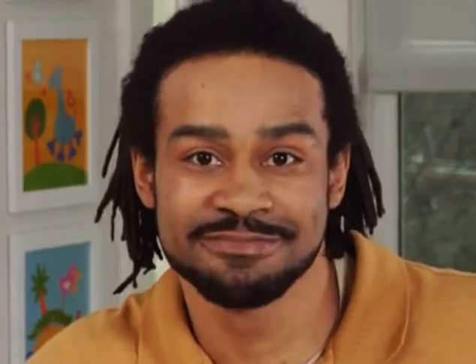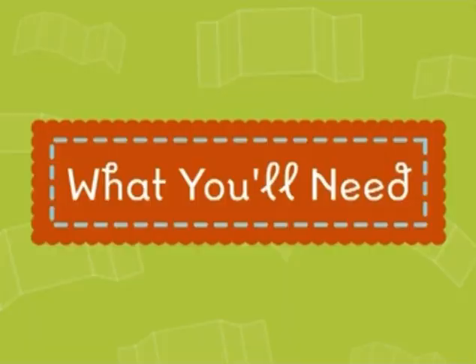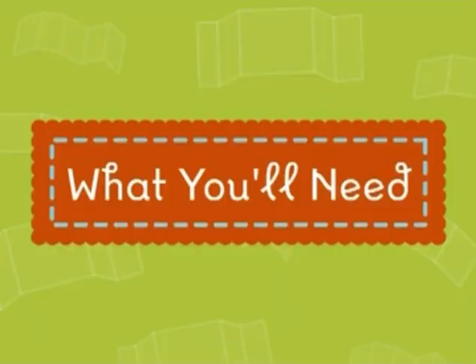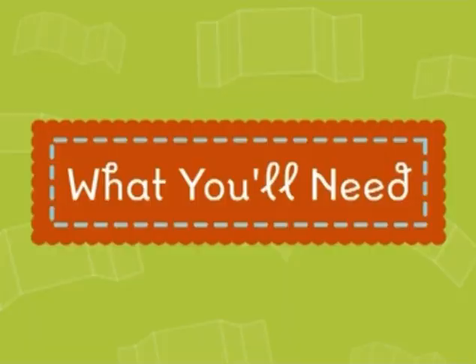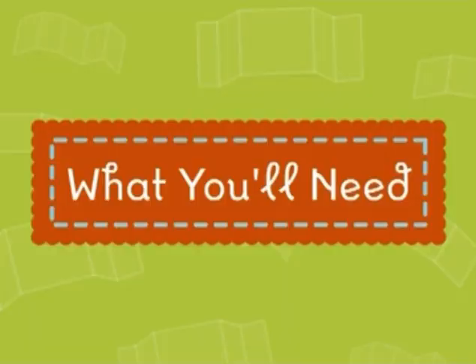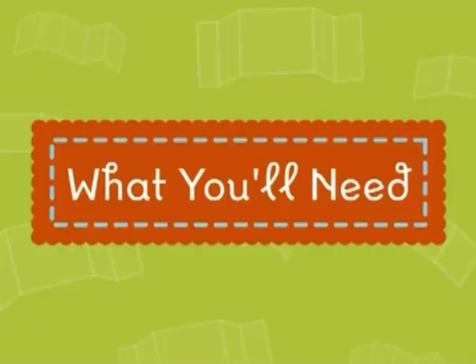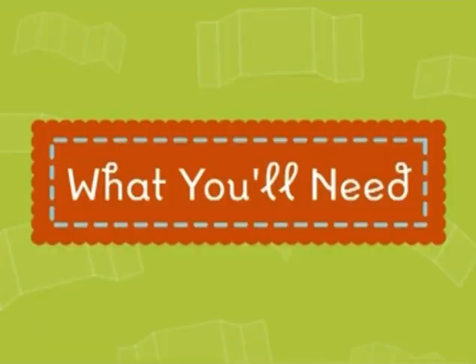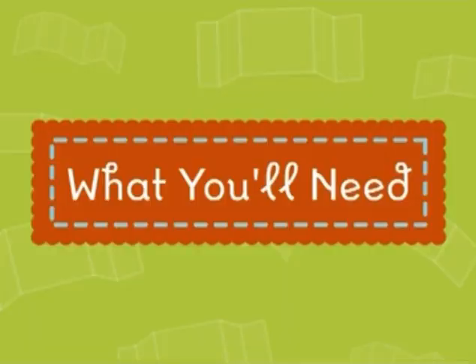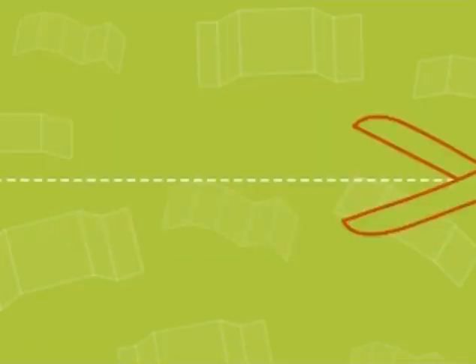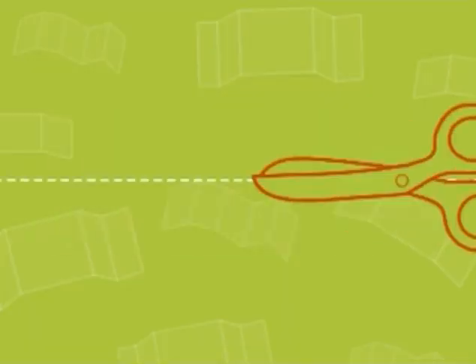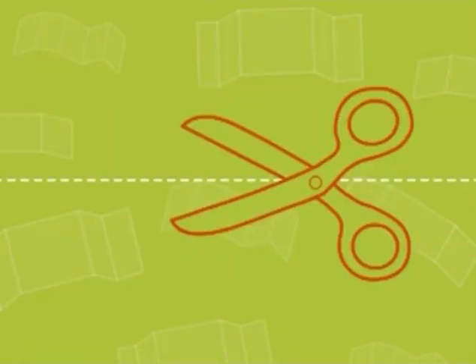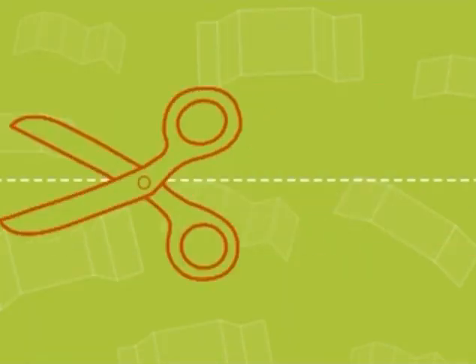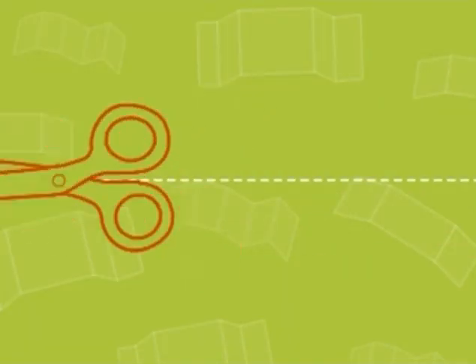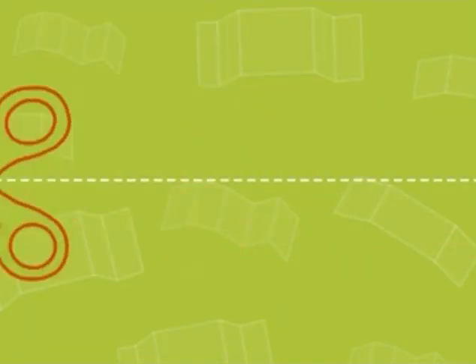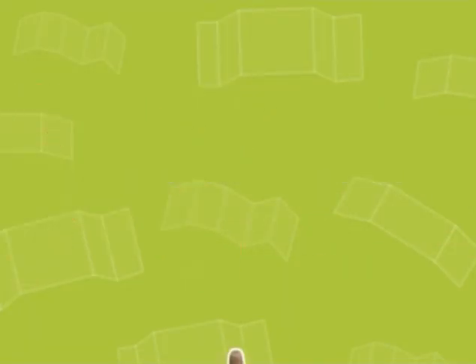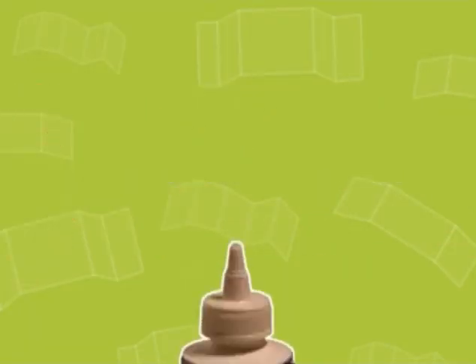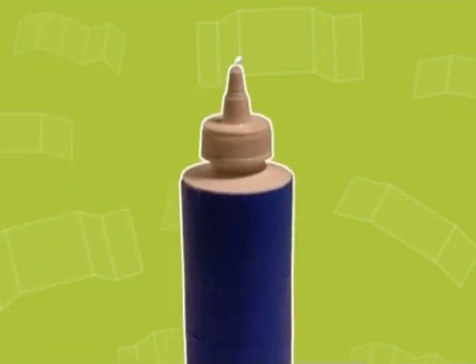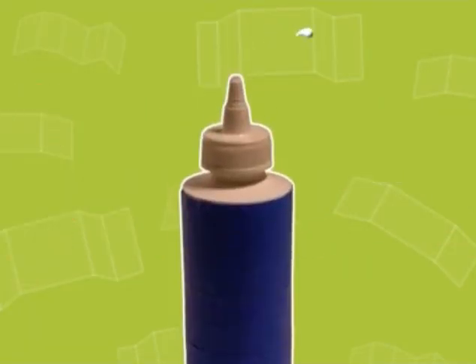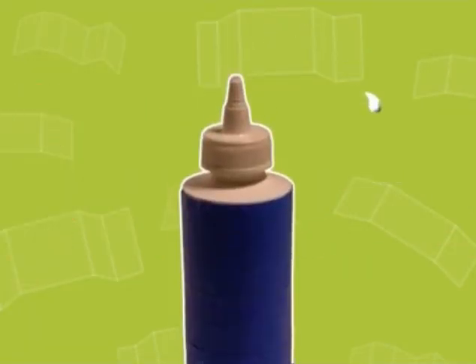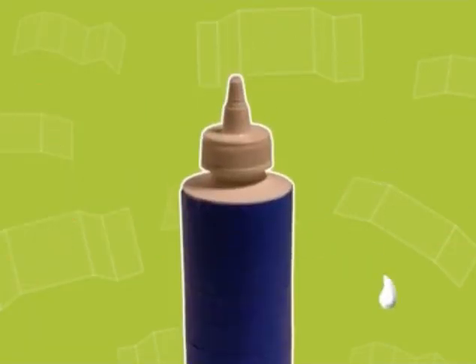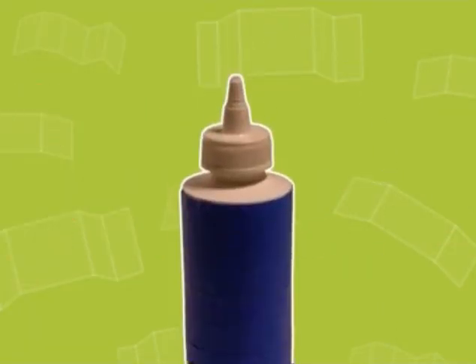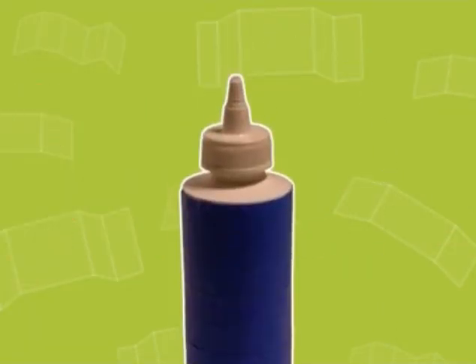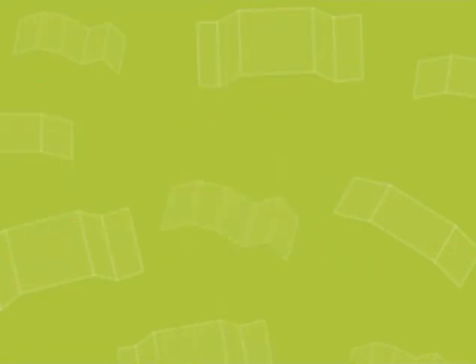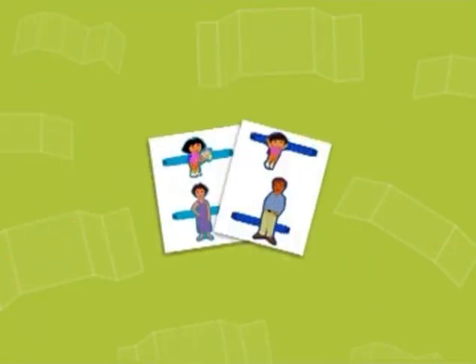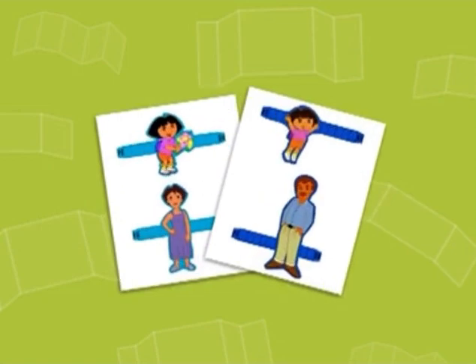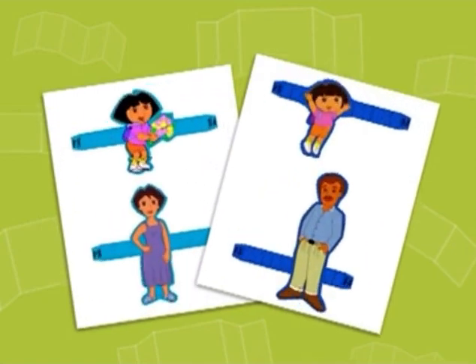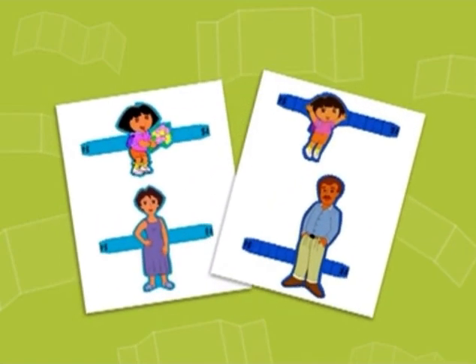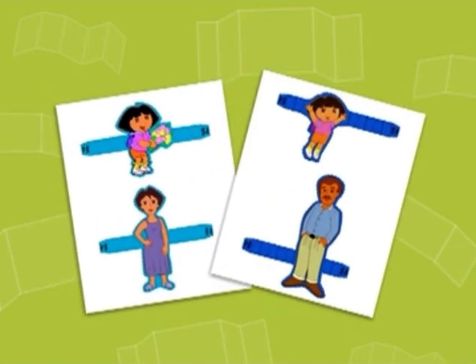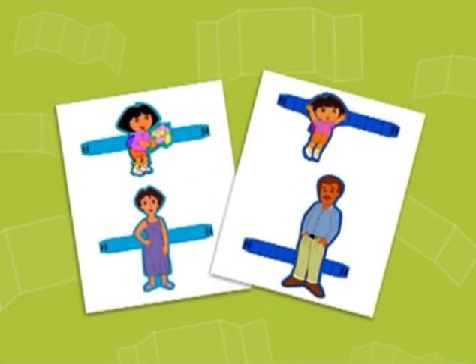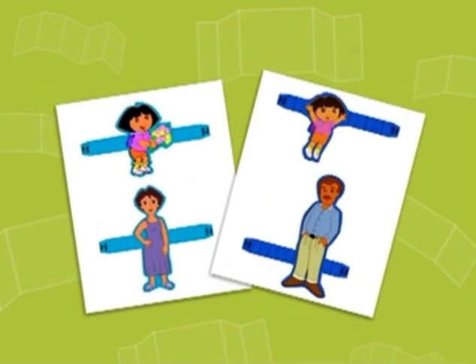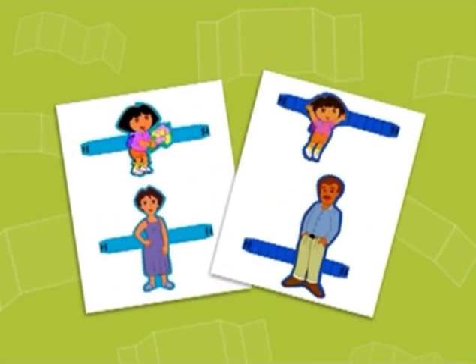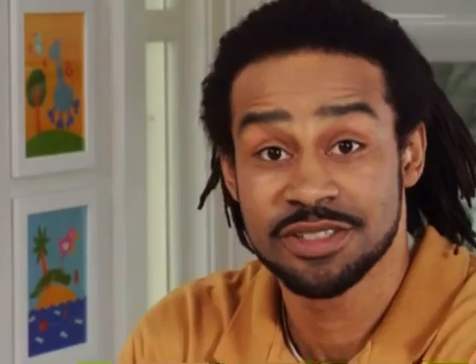Here's what you need: scissors, glue, and pop-up card printable templates.